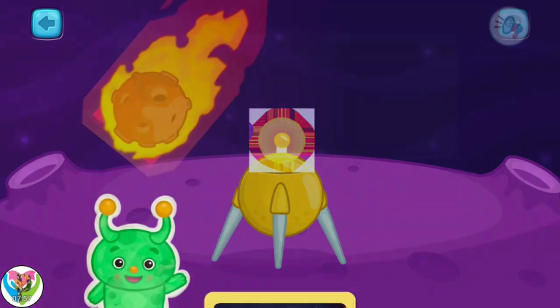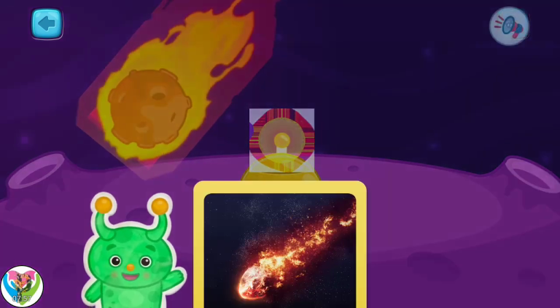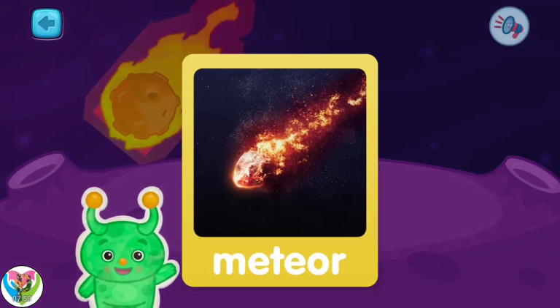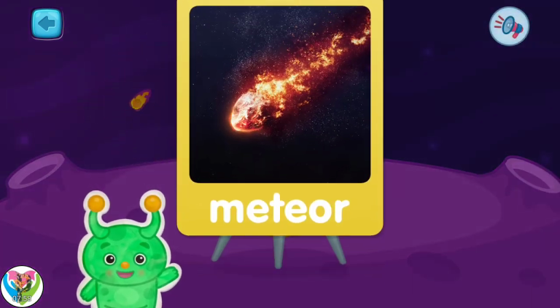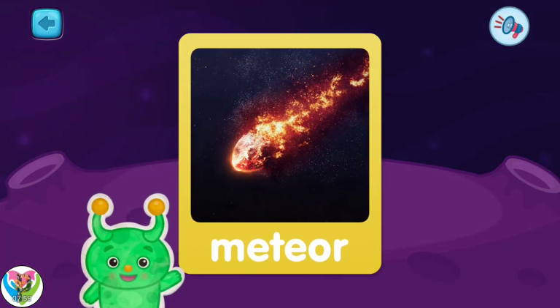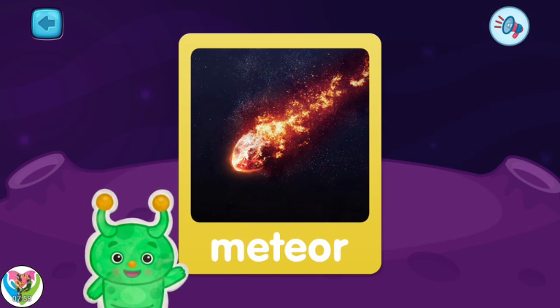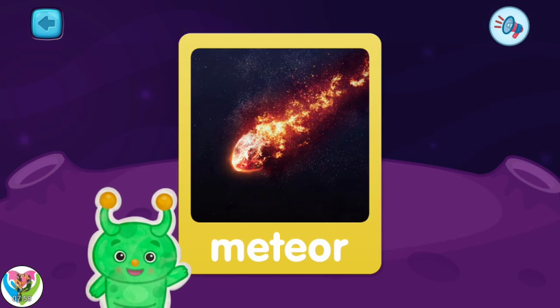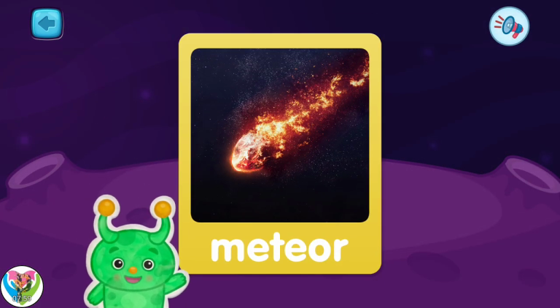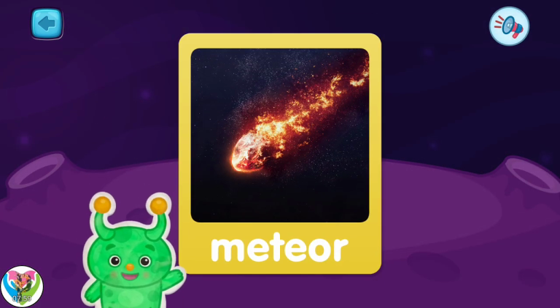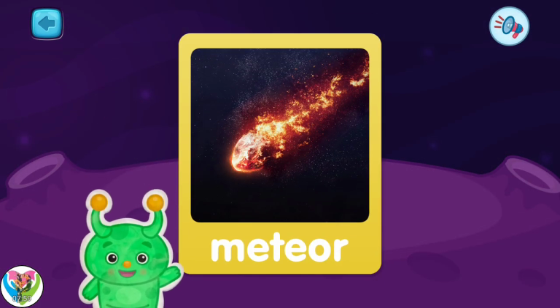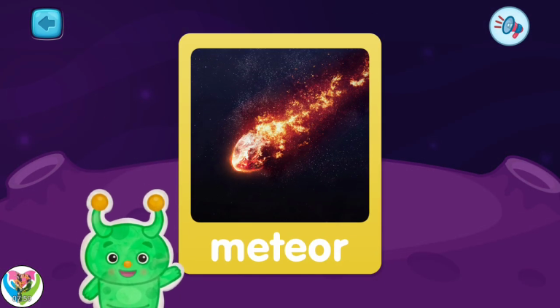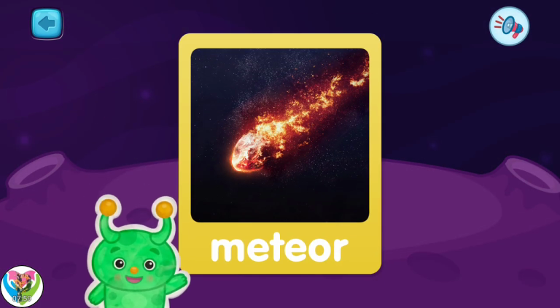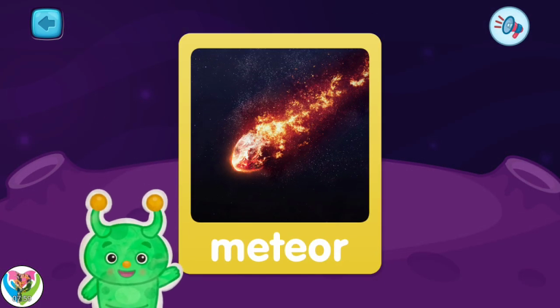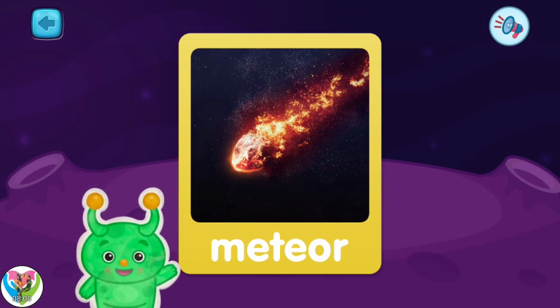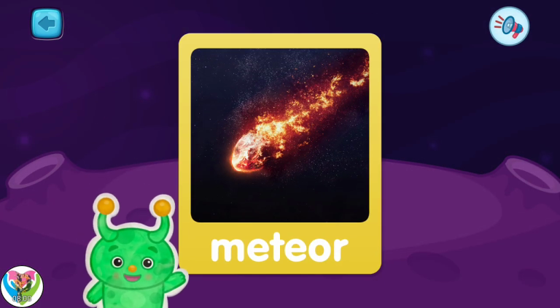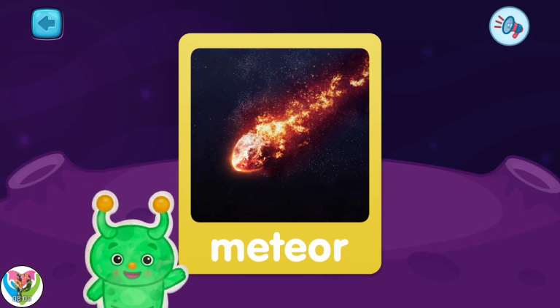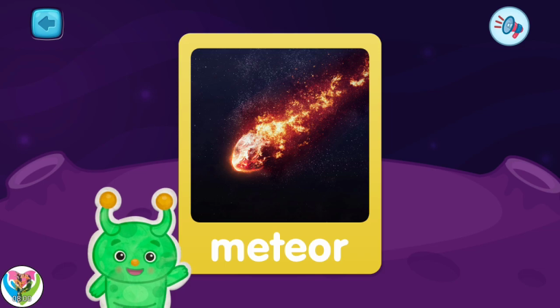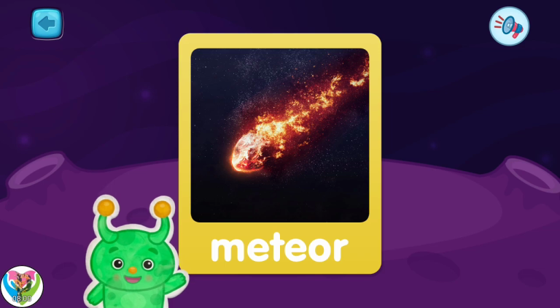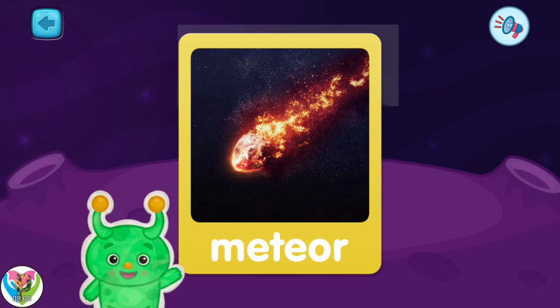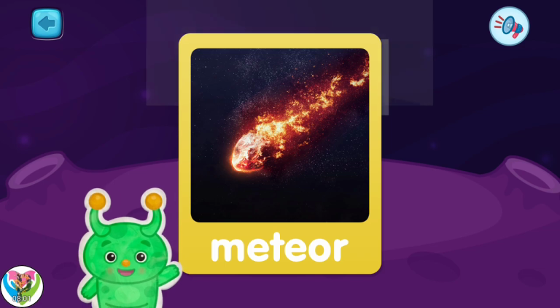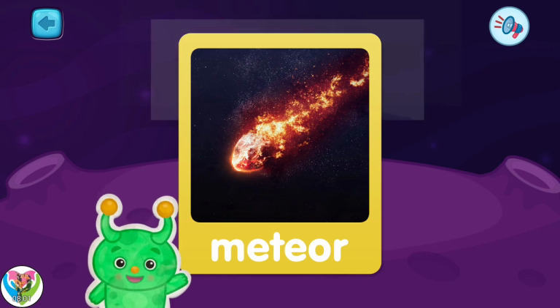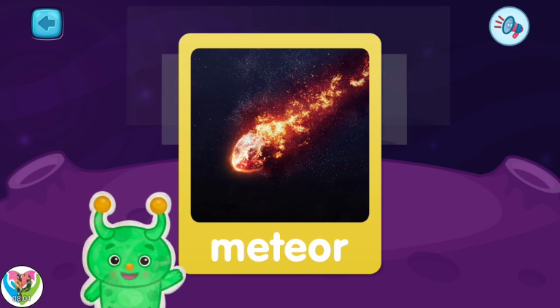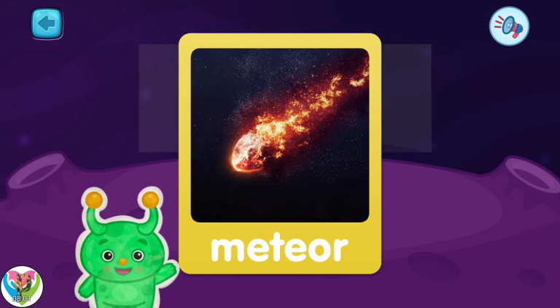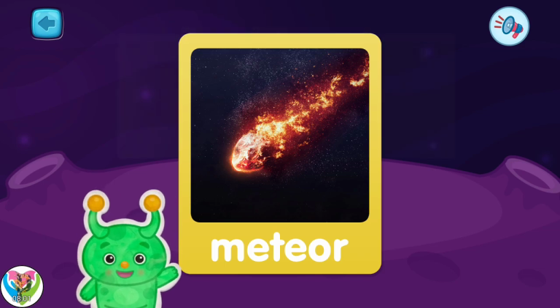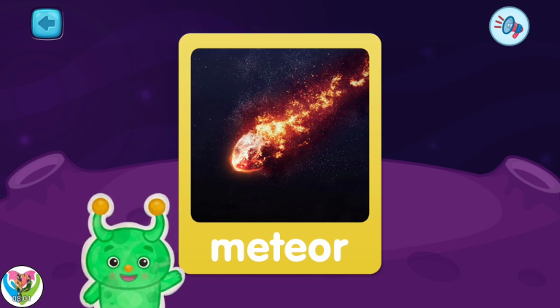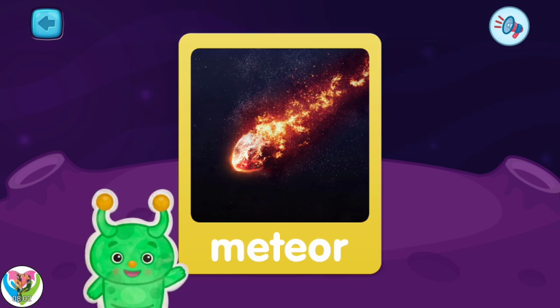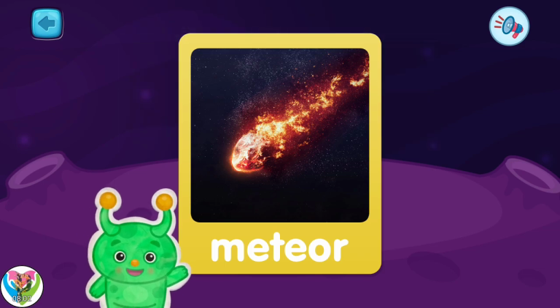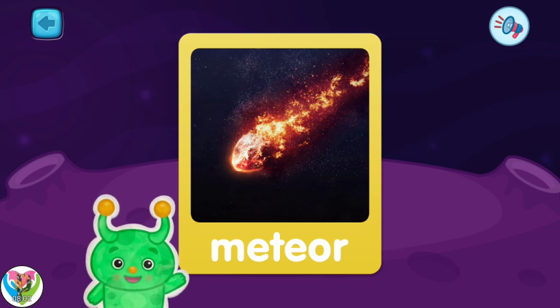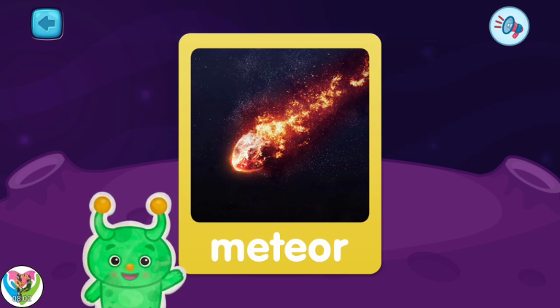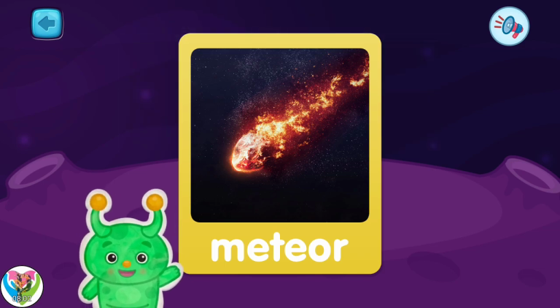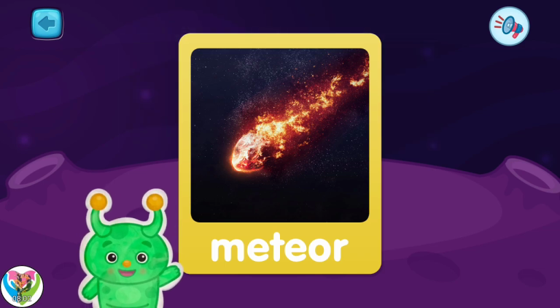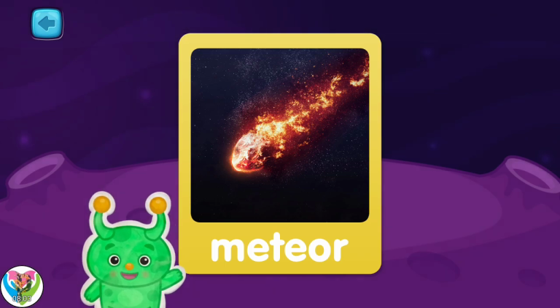This is a meteor. It flies in space far away from Earth.